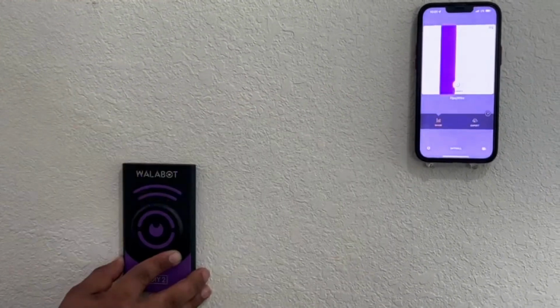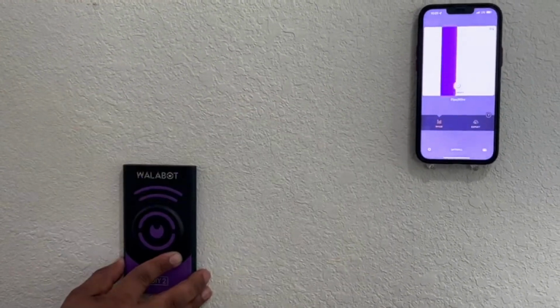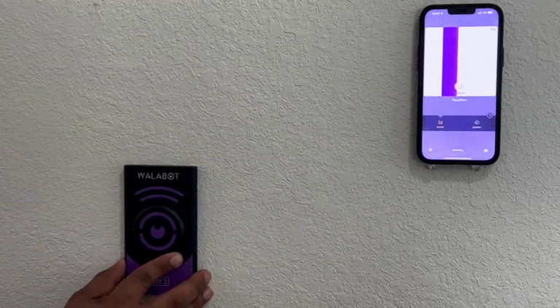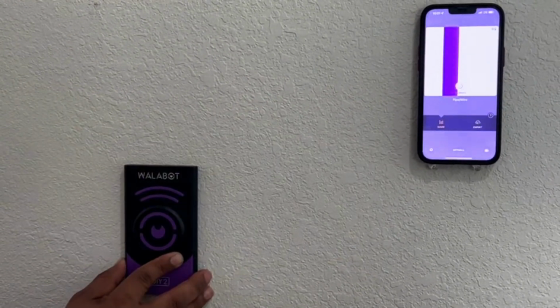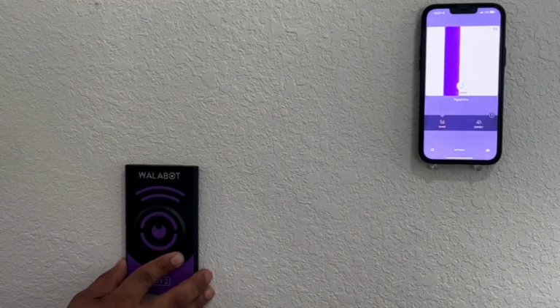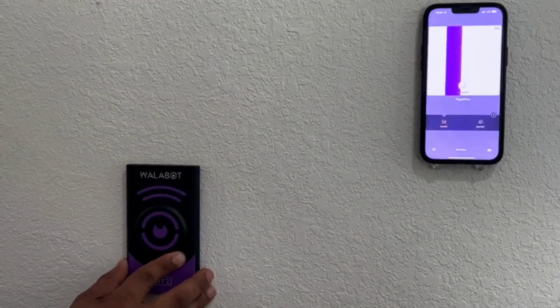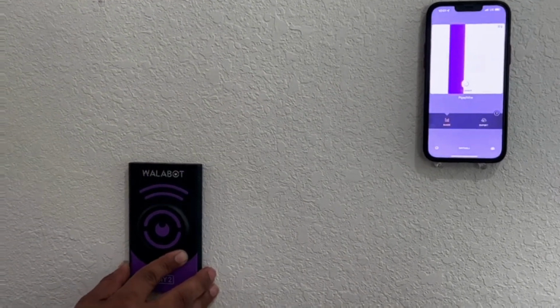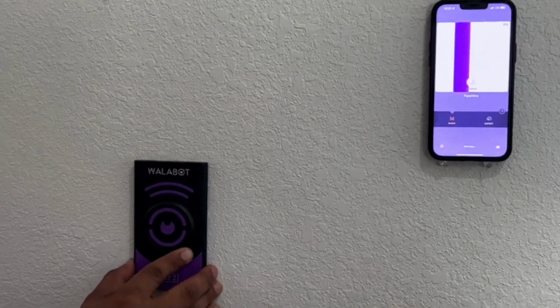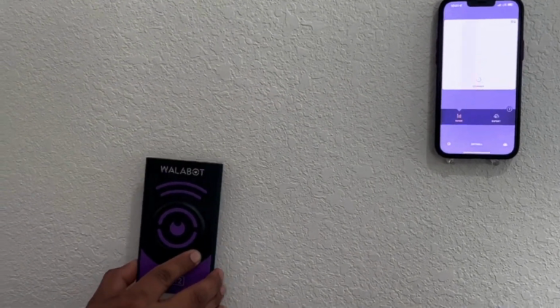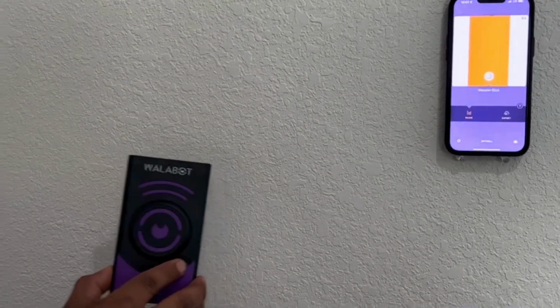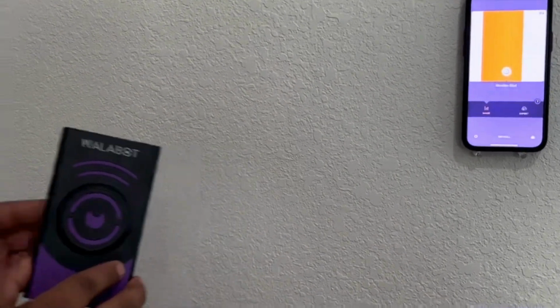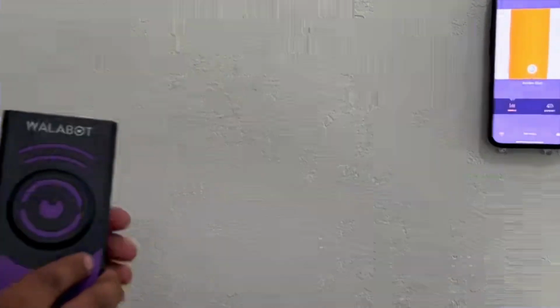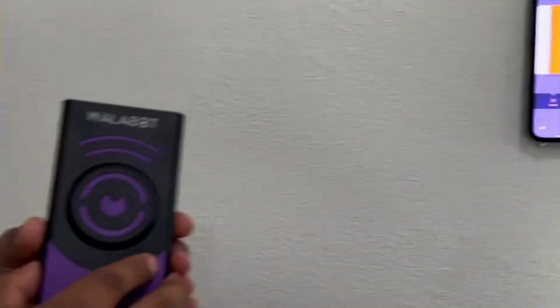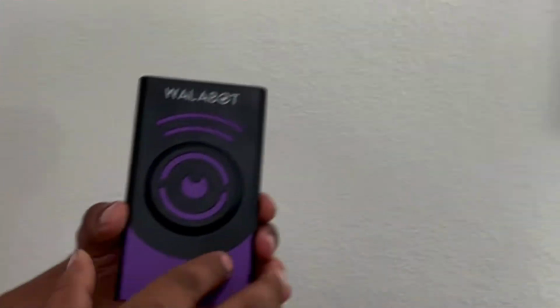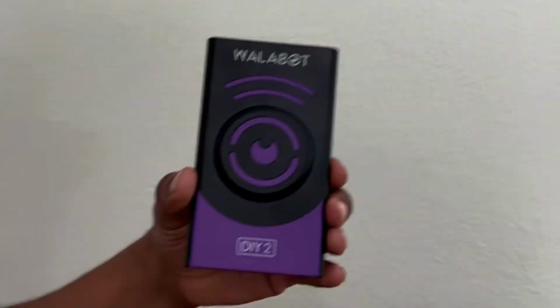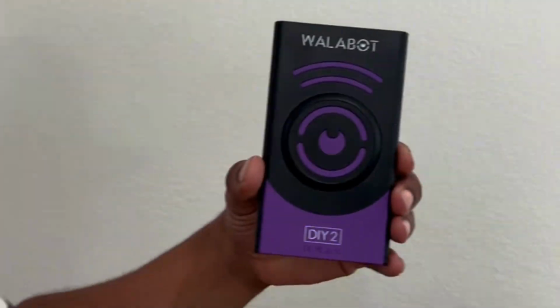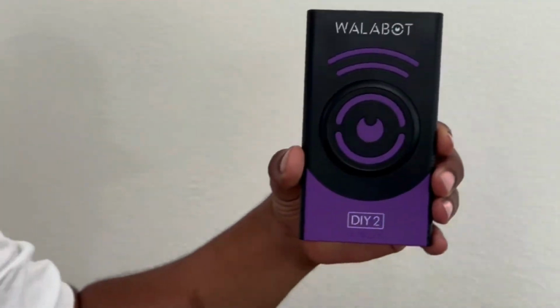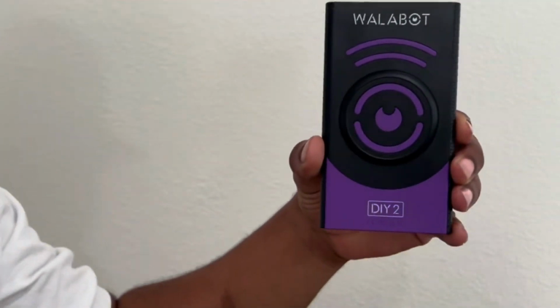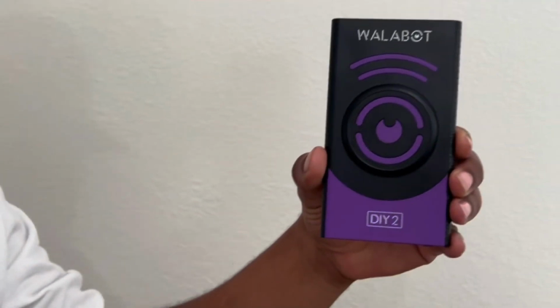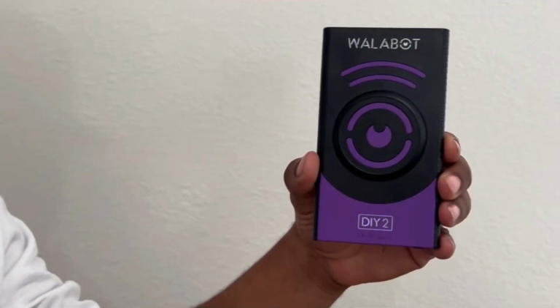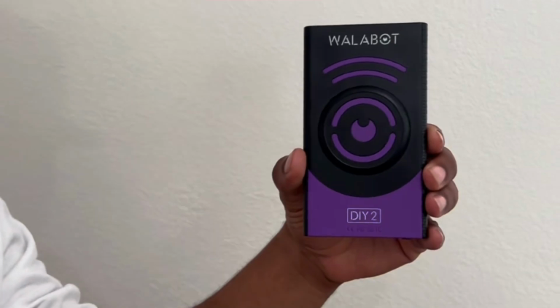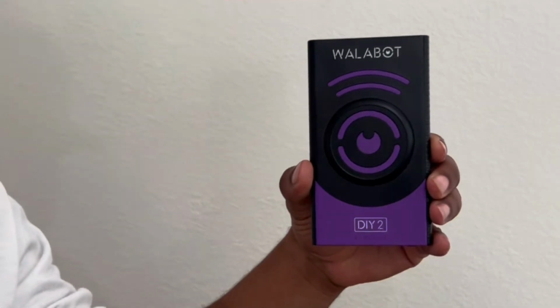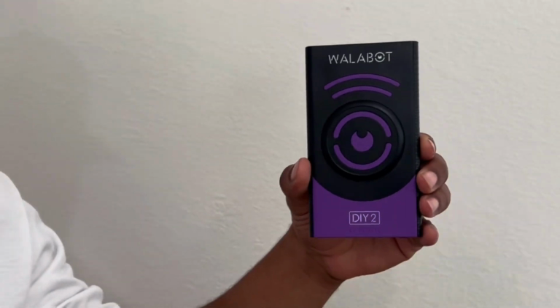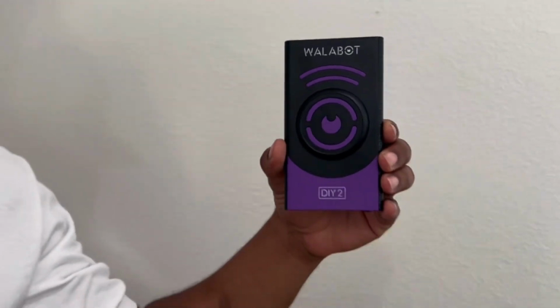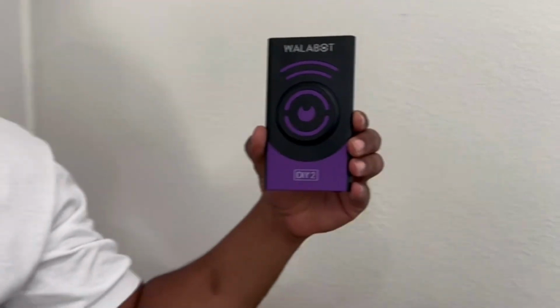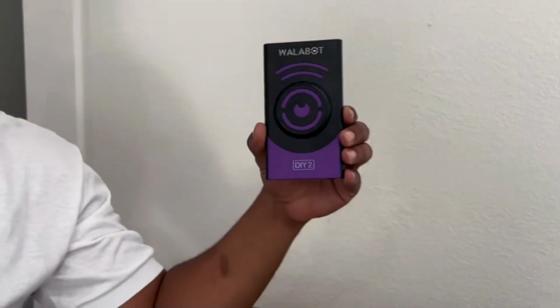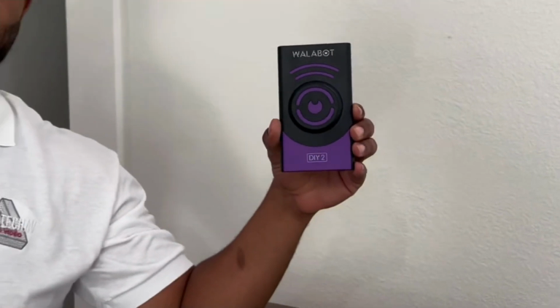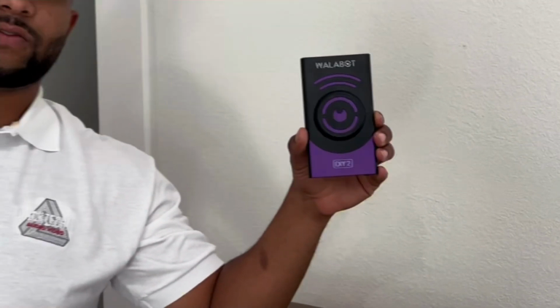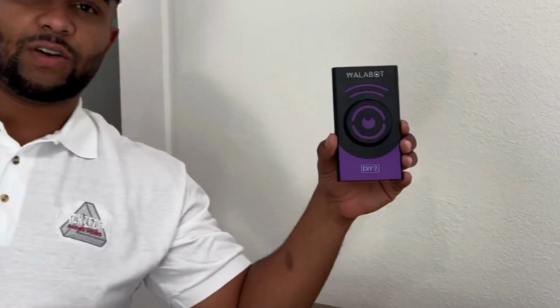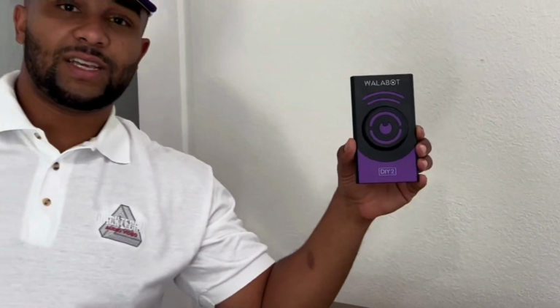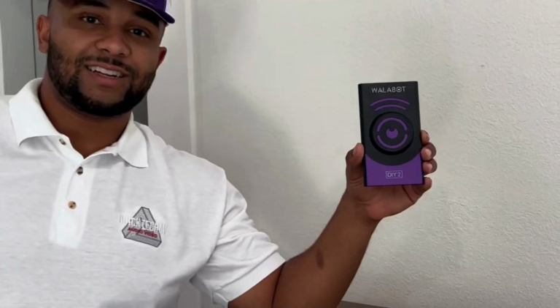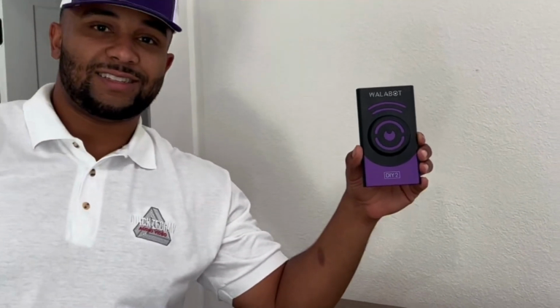There's the Wallabot DIY 2. Kermit with Quick Tech AV — contact us for all your tech needs.